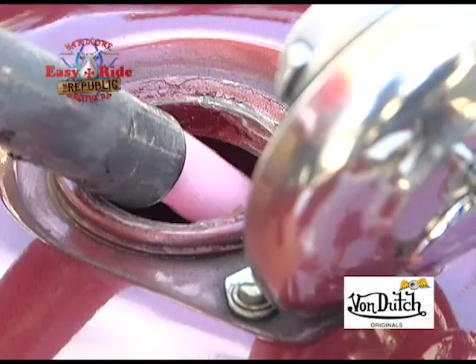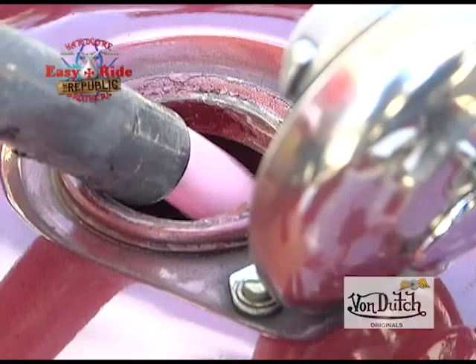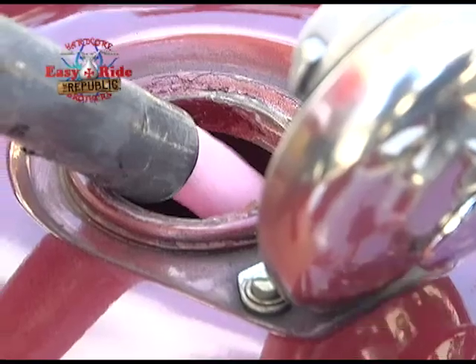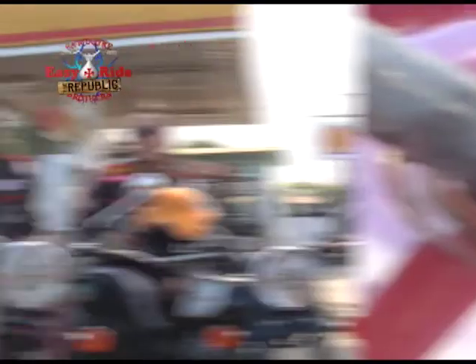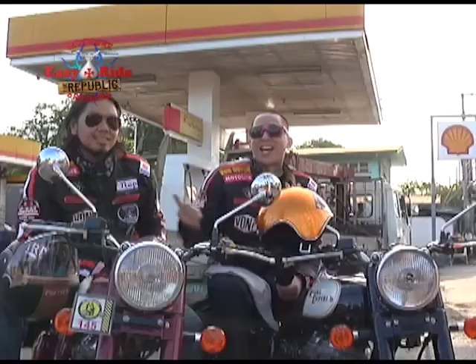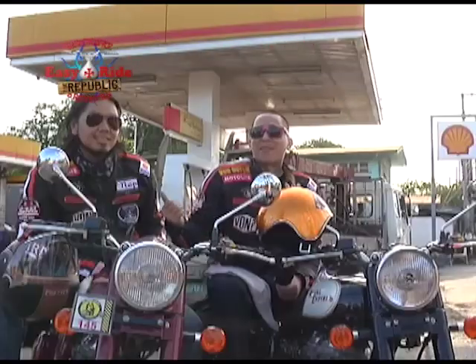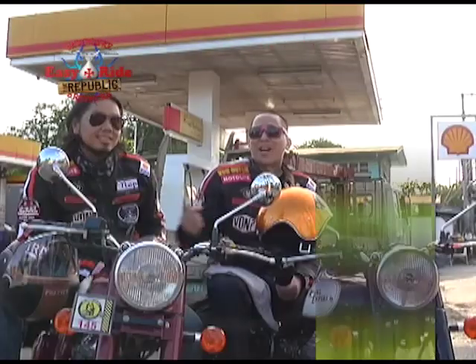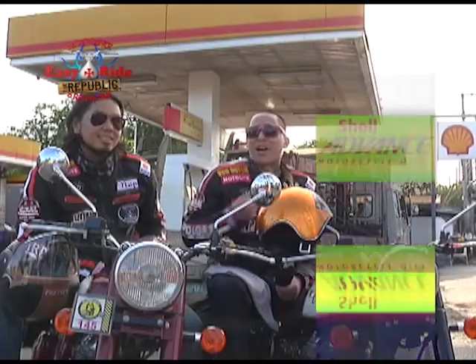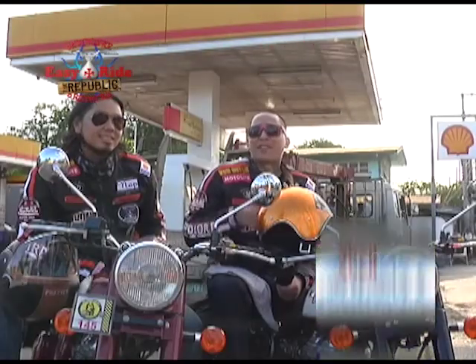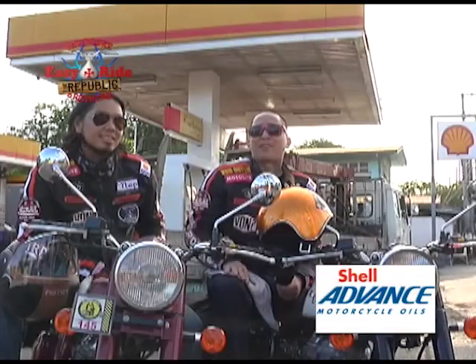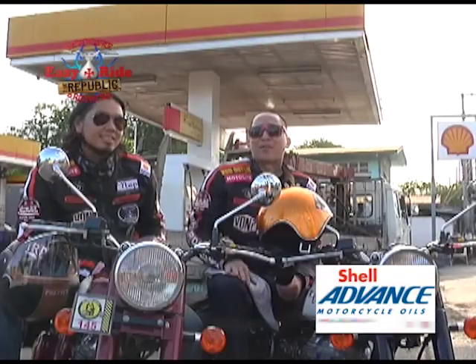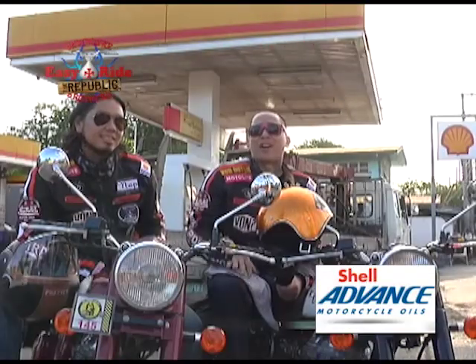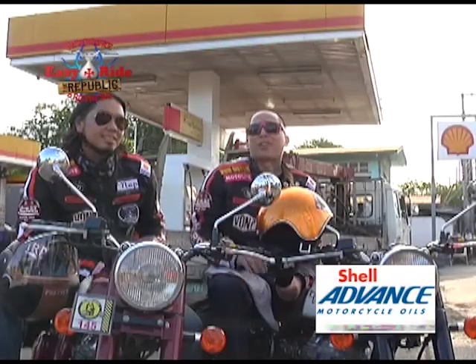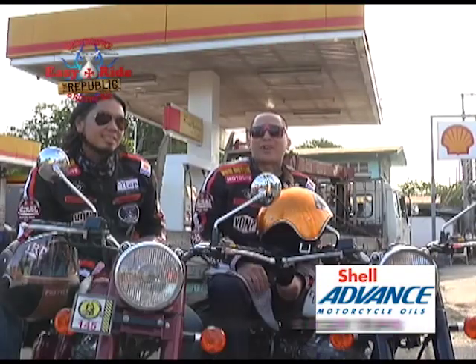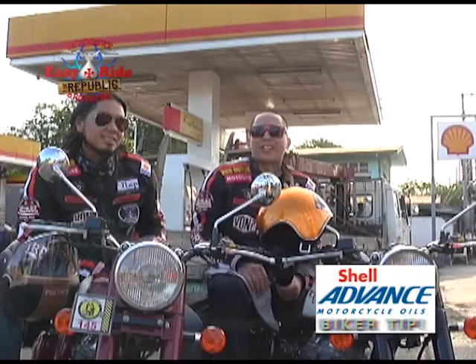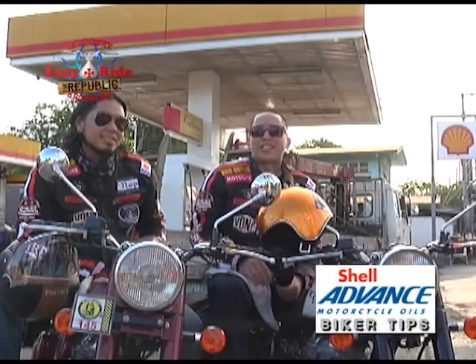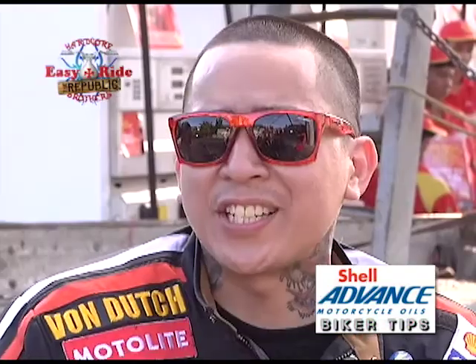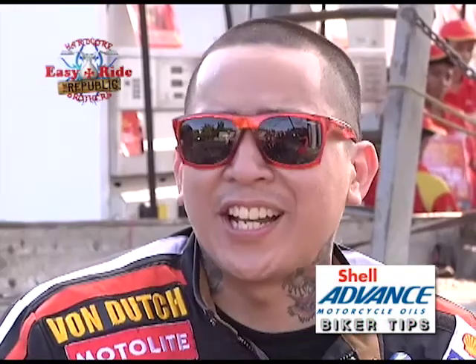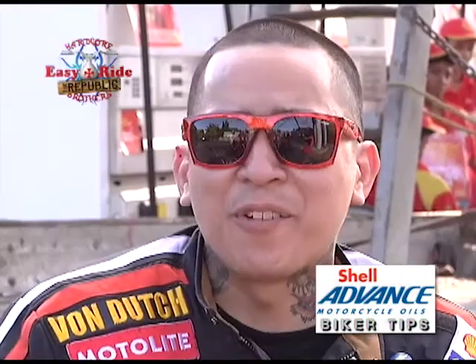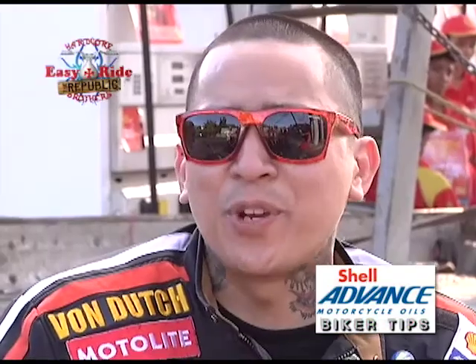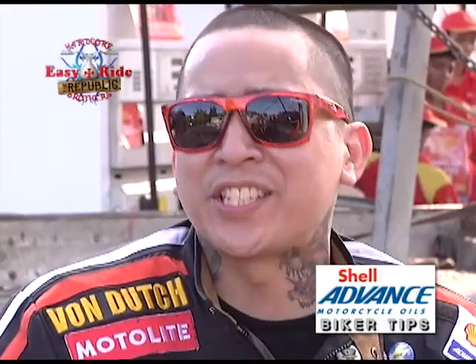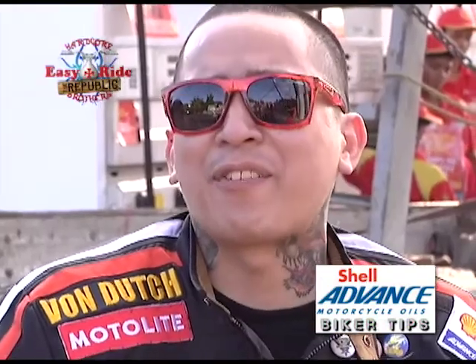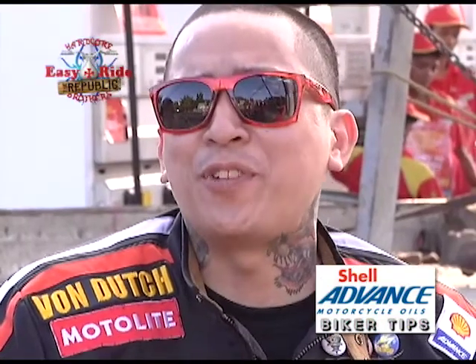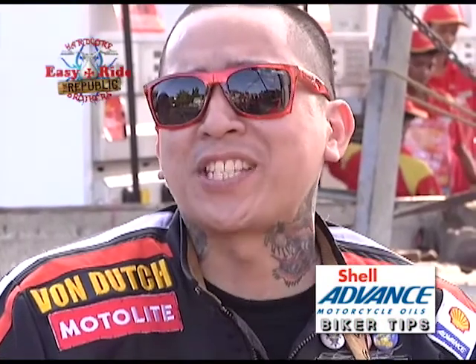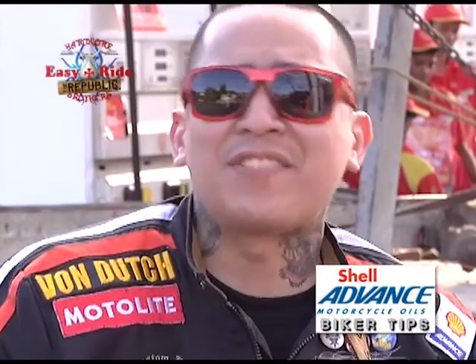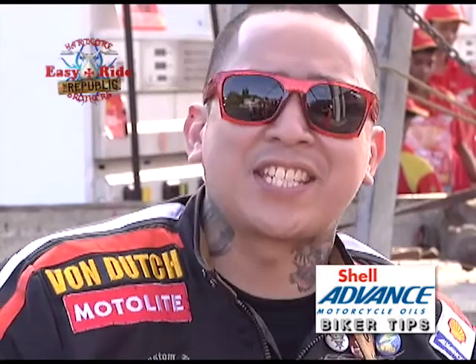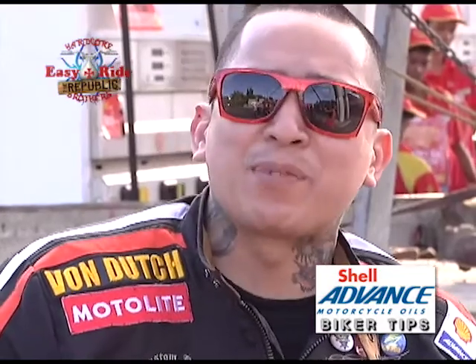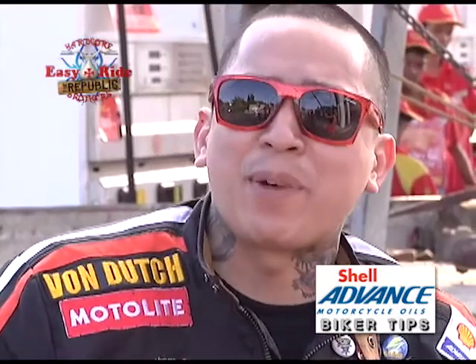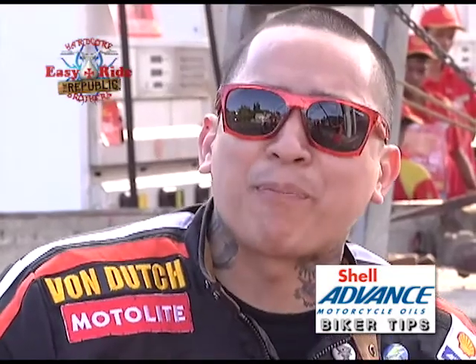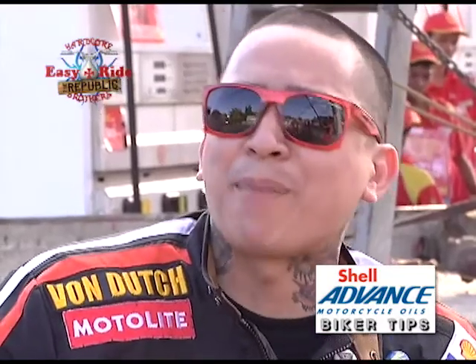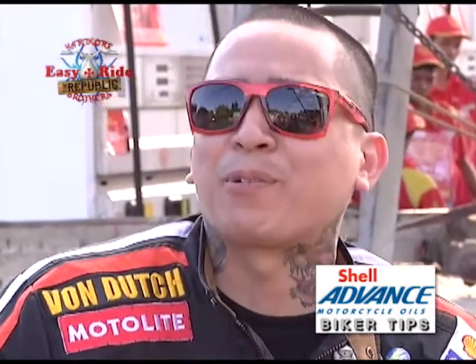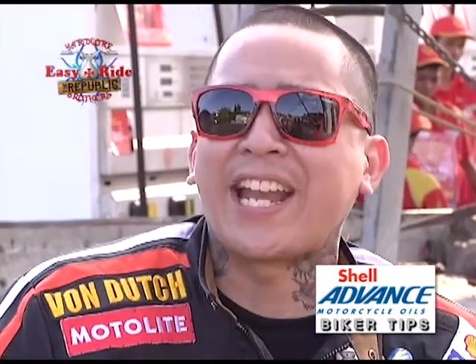This is Alvin from the Hardcore Brothers. We just have a few safety tips about proper riding.